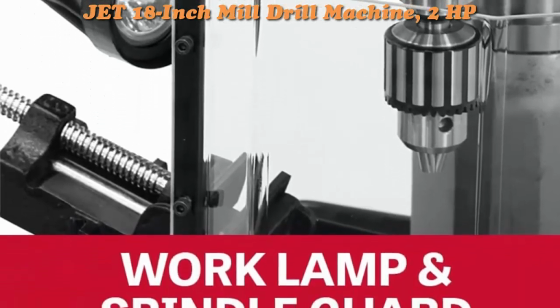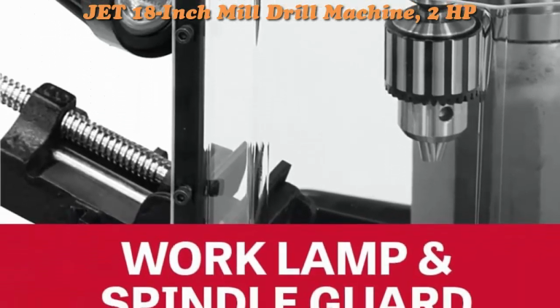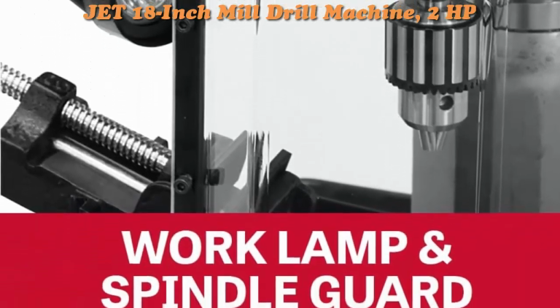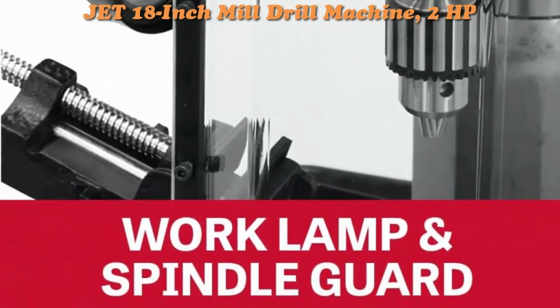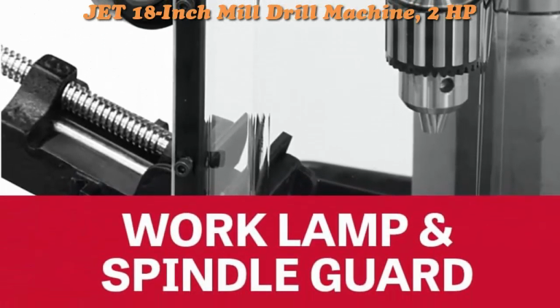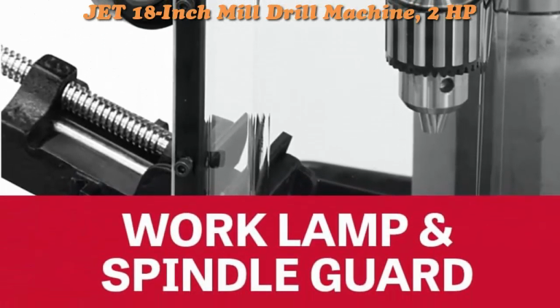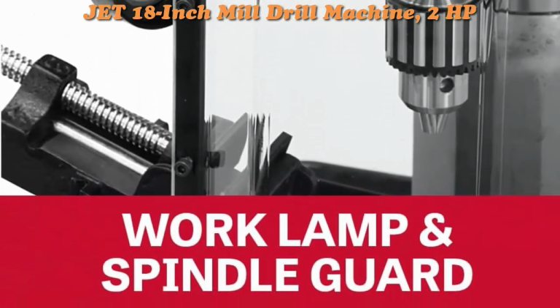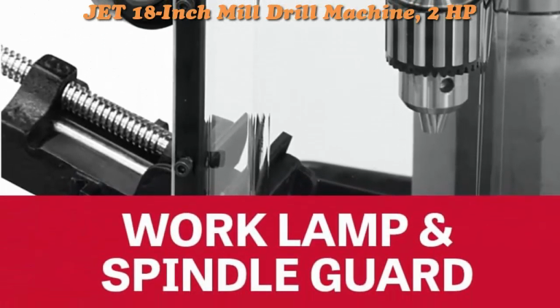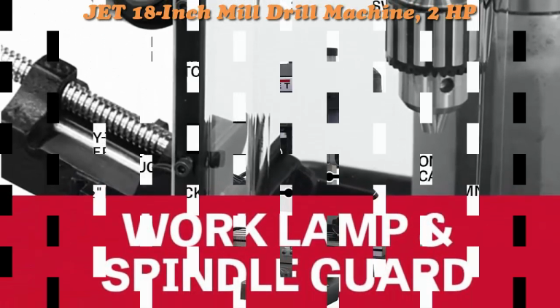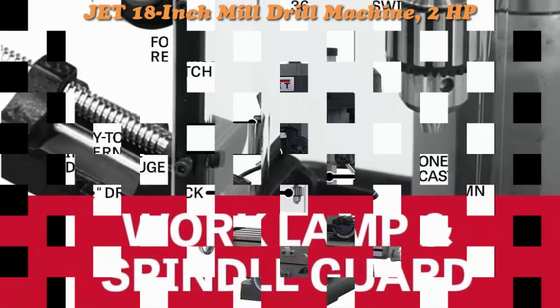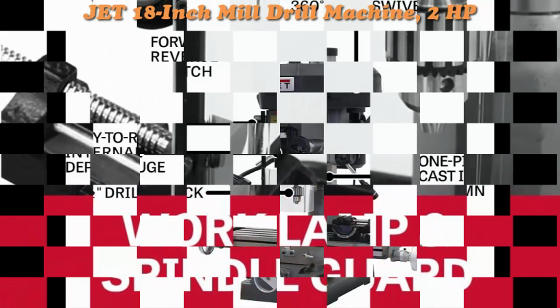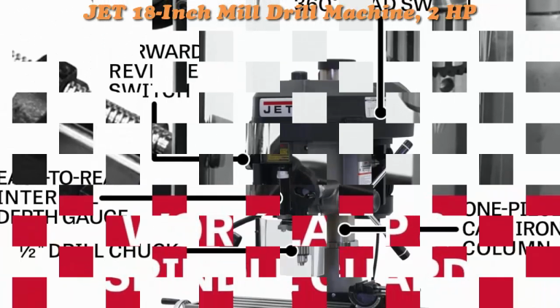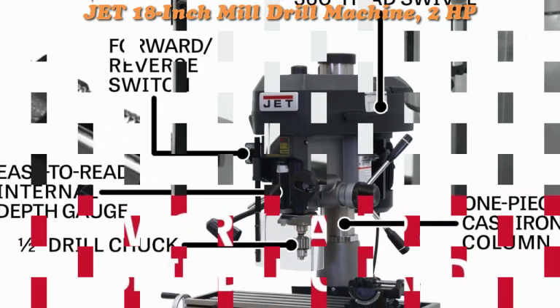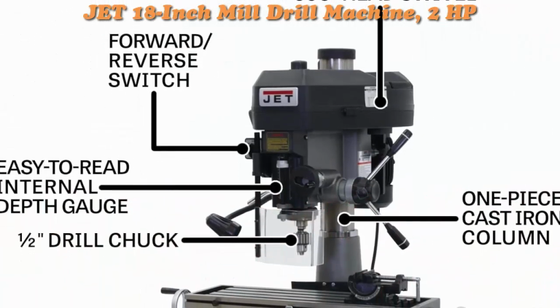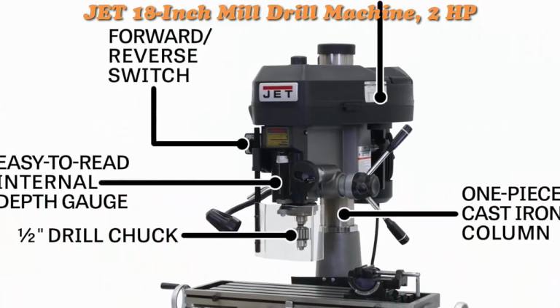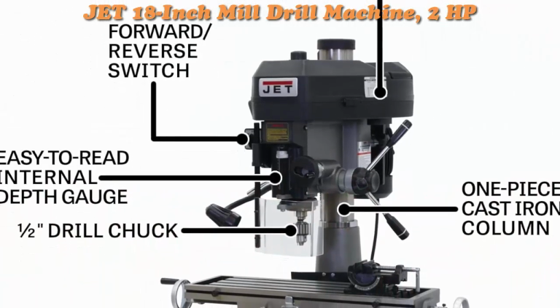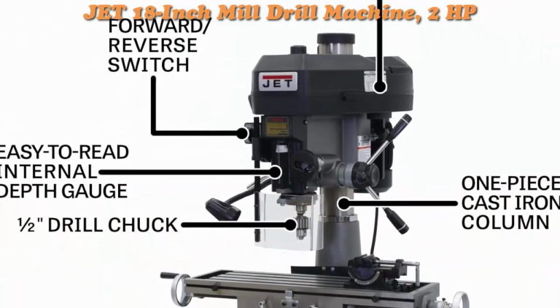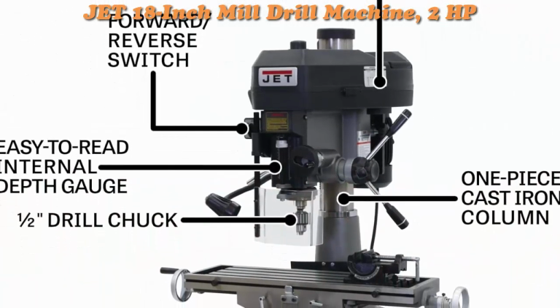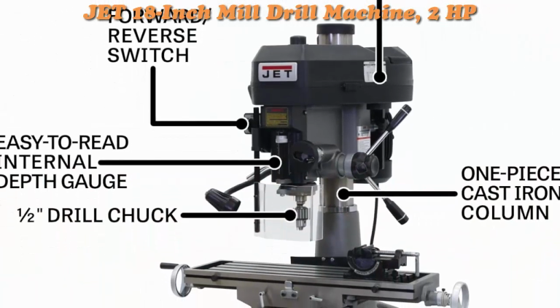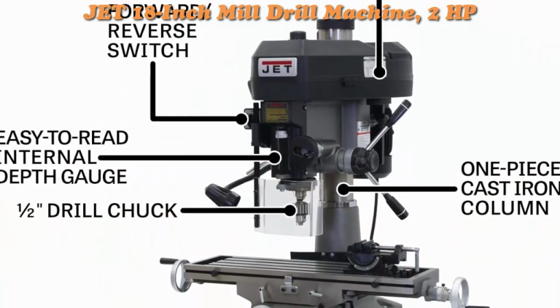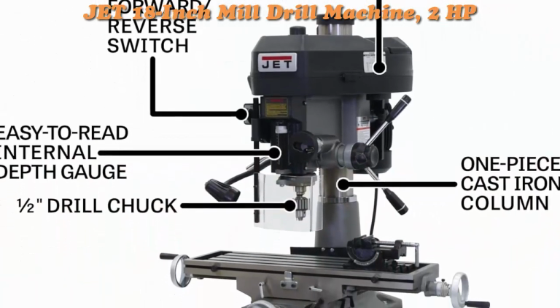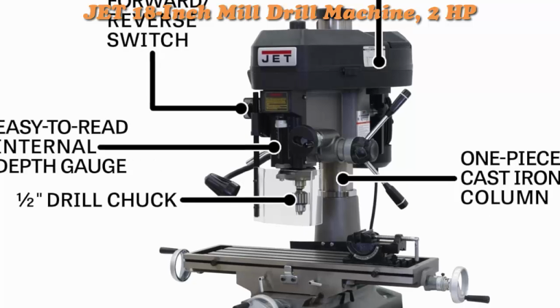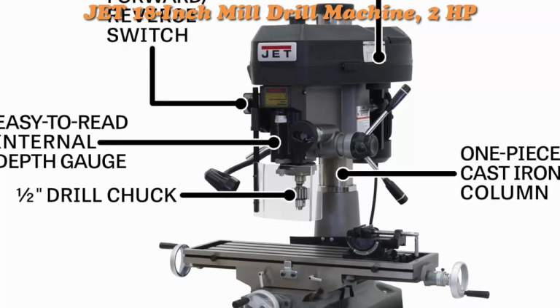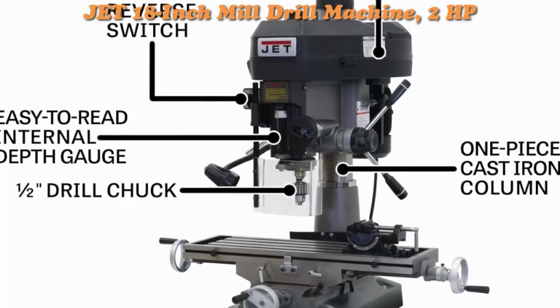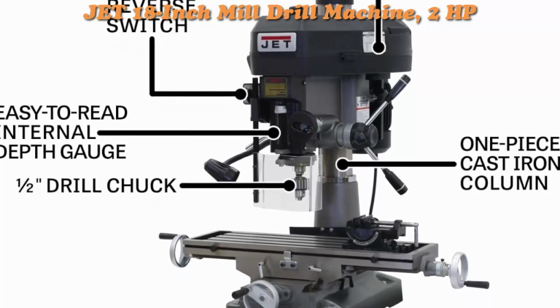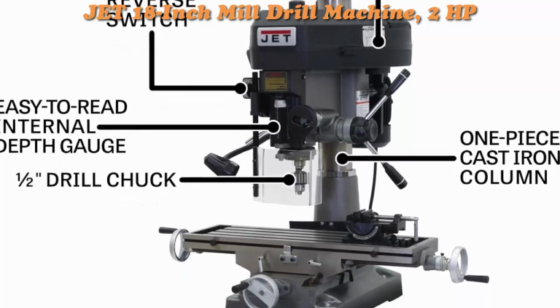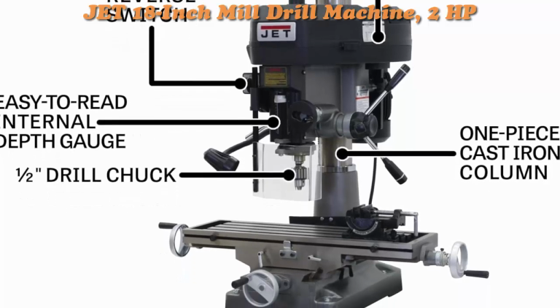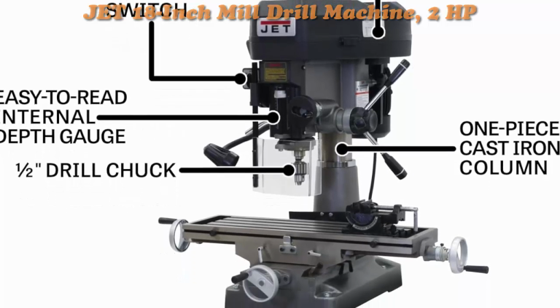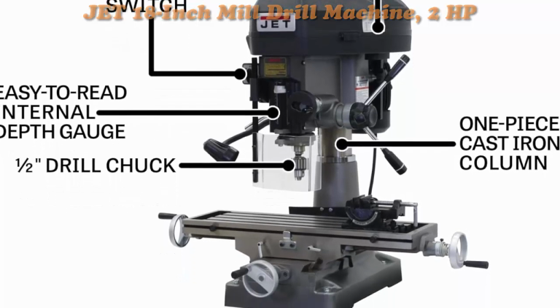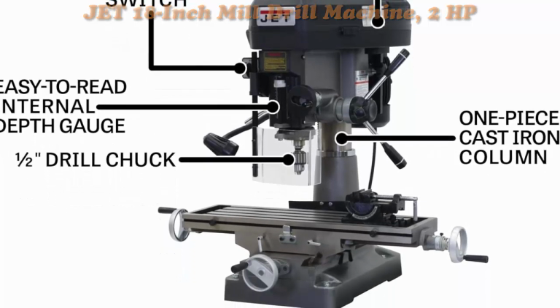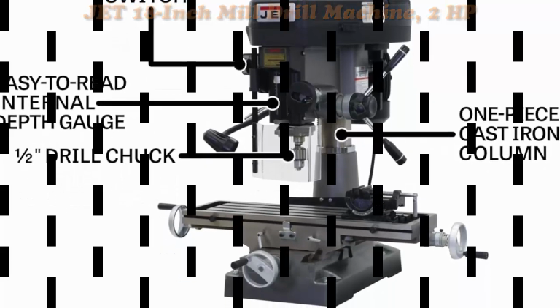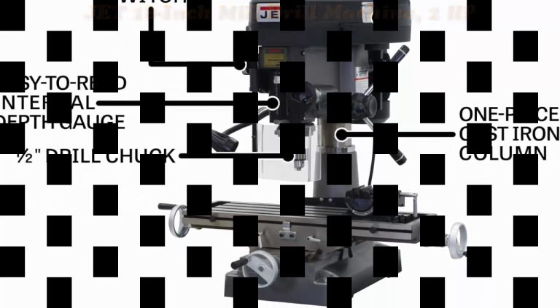Additional features include a forward and reverse switch, 360-degree head swivel, and an adjustable carbide face mill.